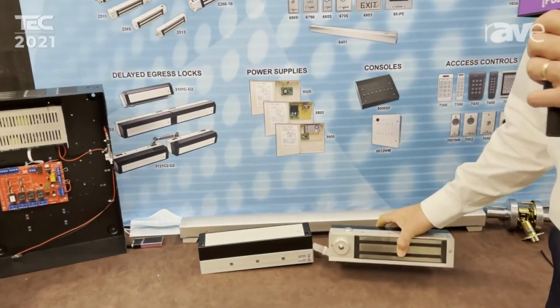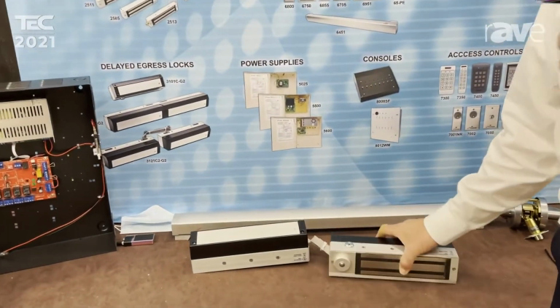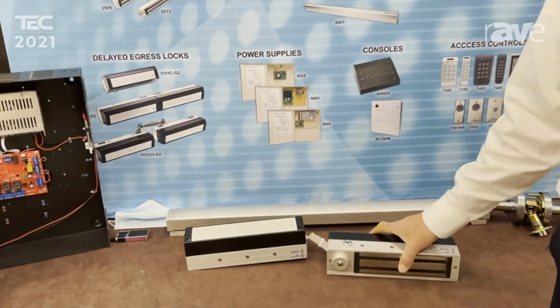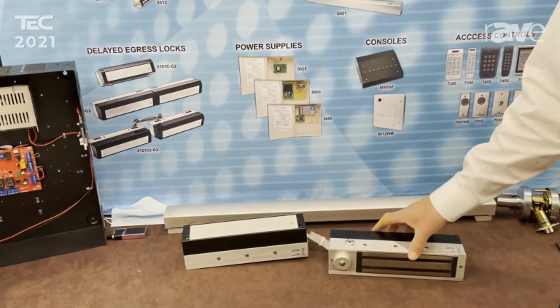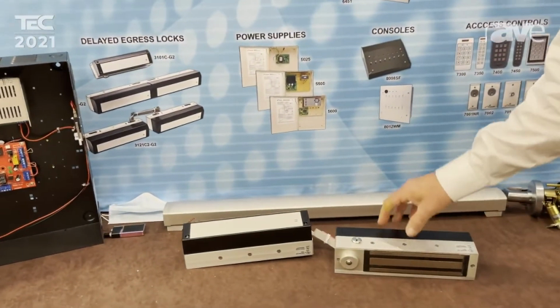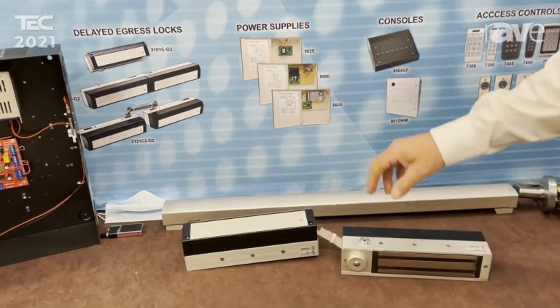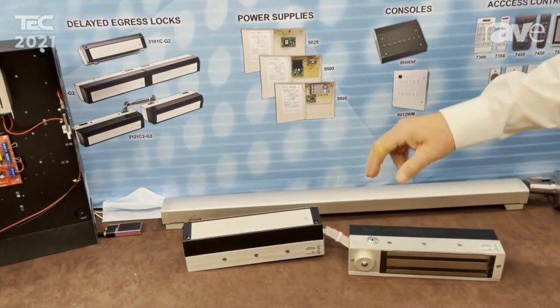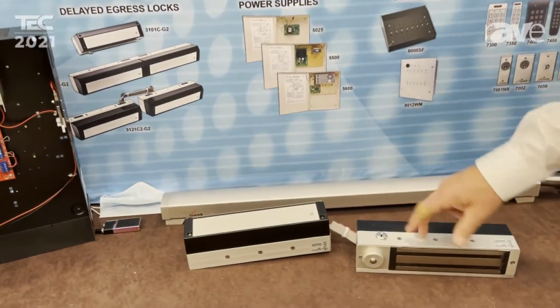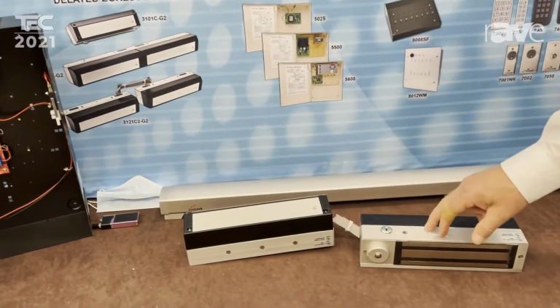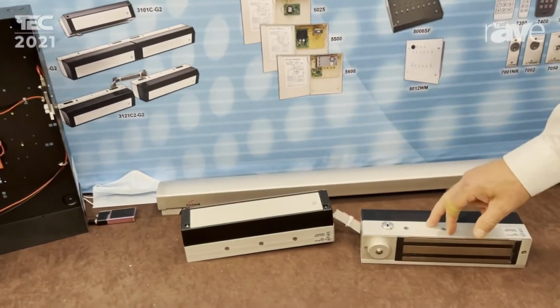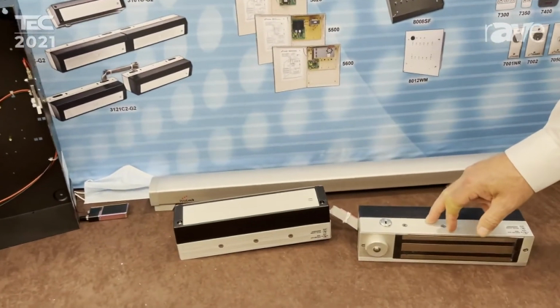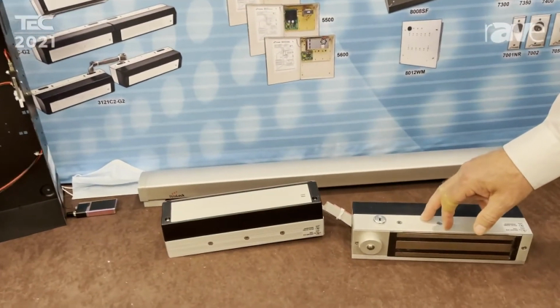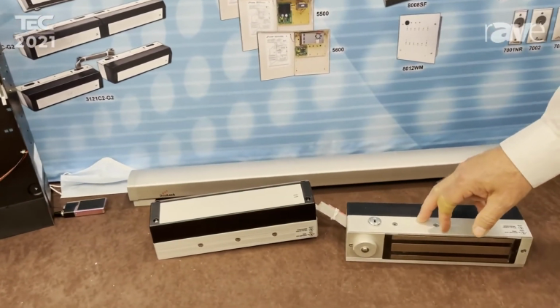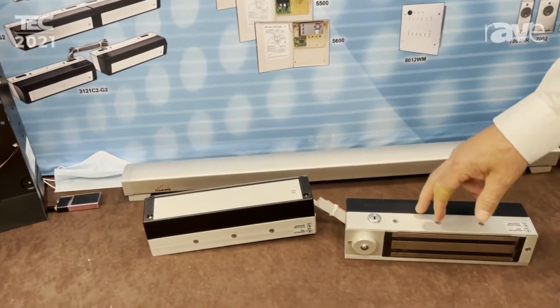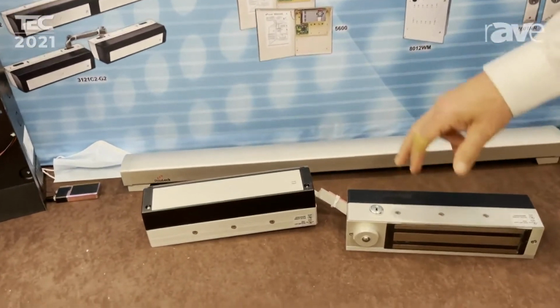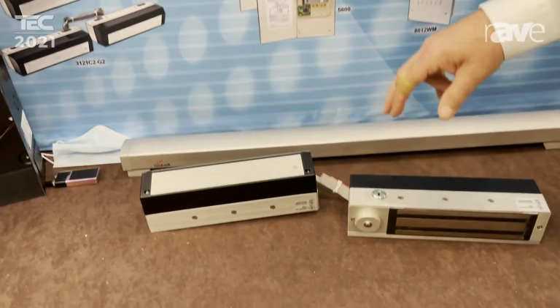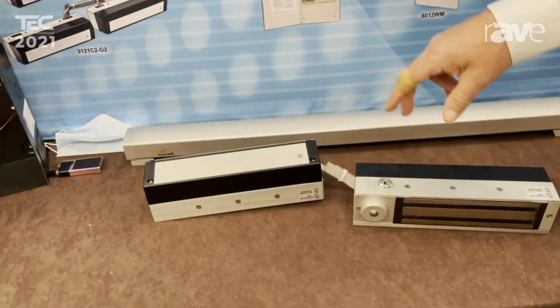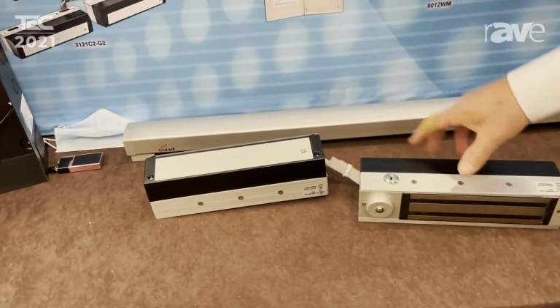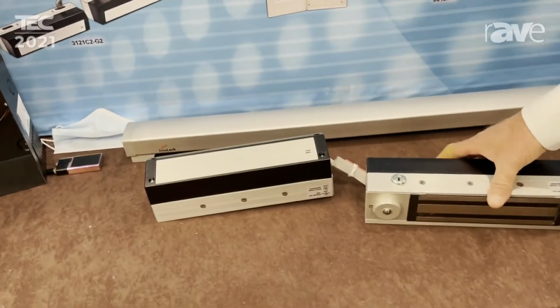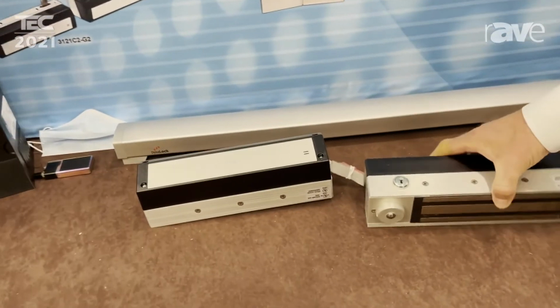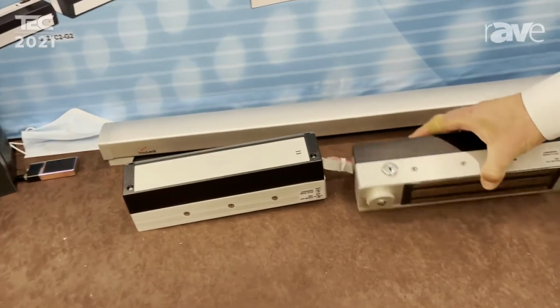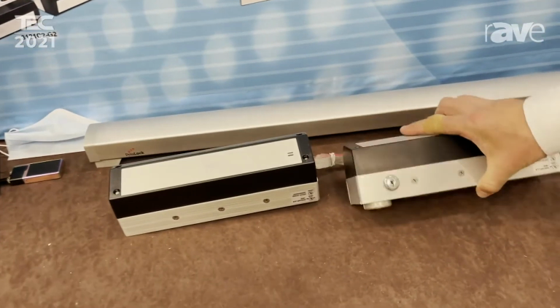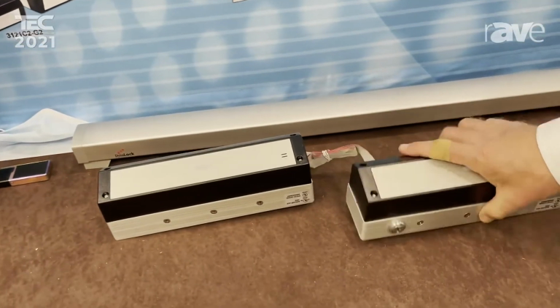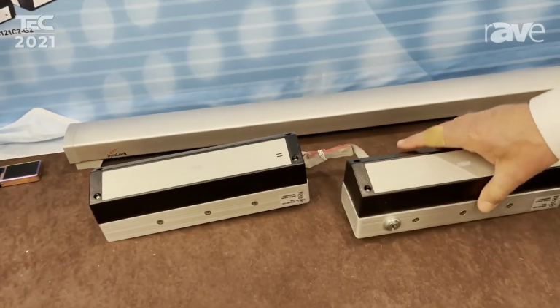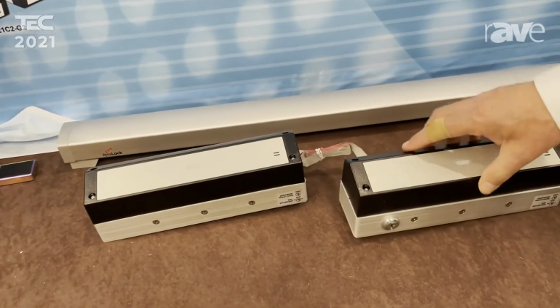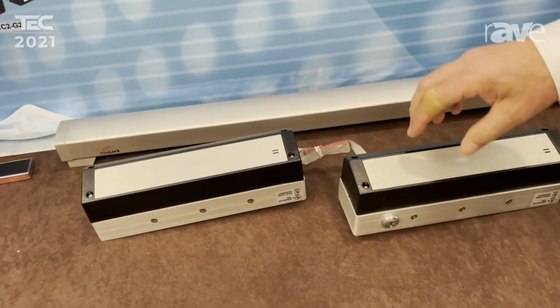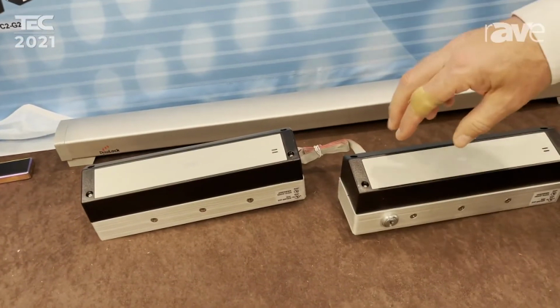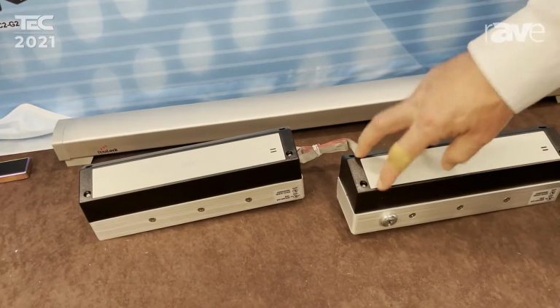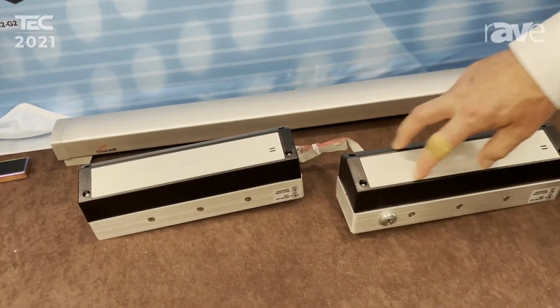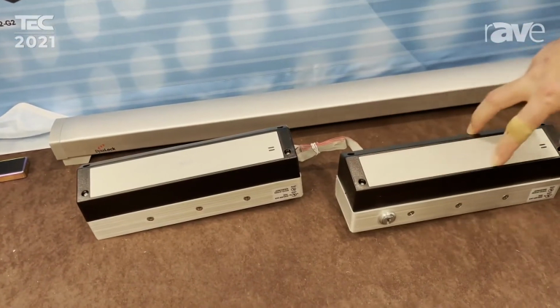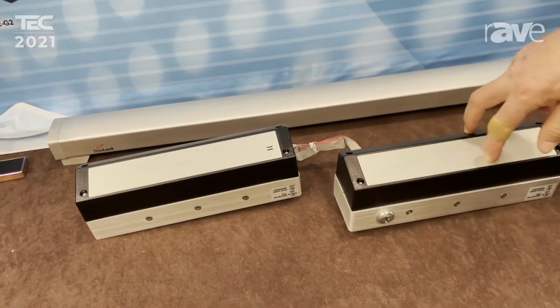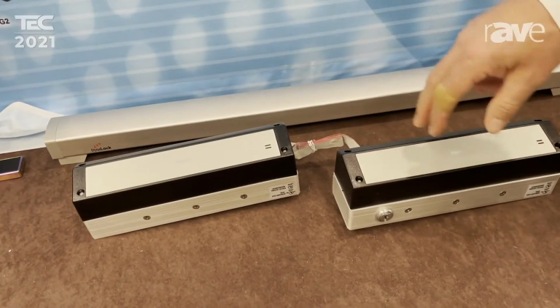It is made in America. It's guaranteed for life. A couple of features it has that our competitors don't have is inside on the board.